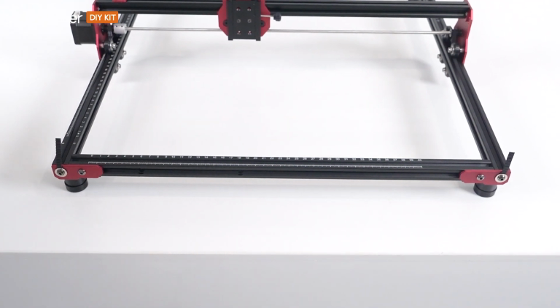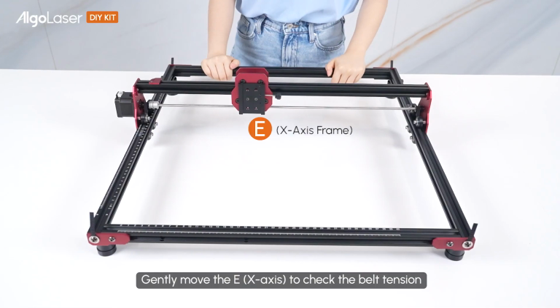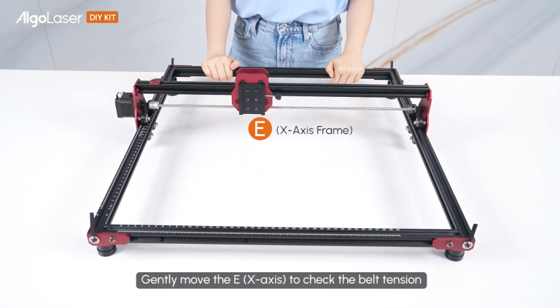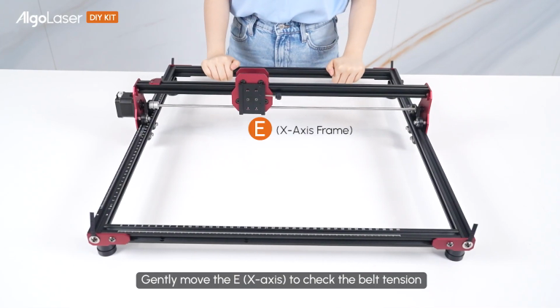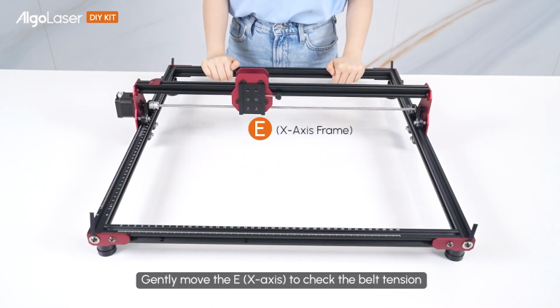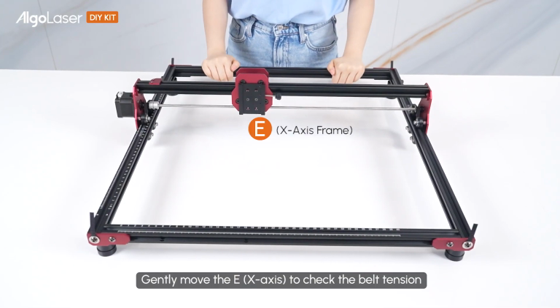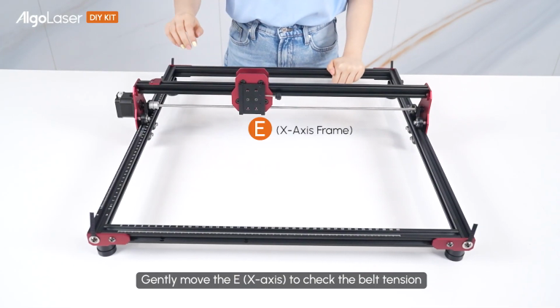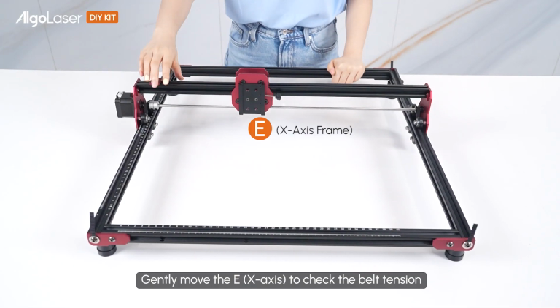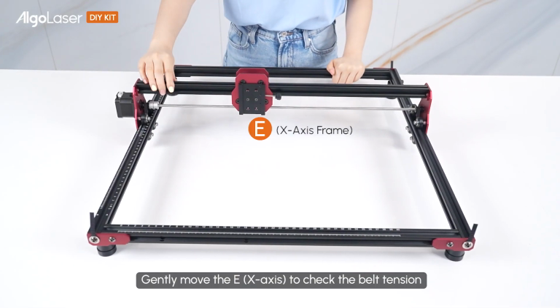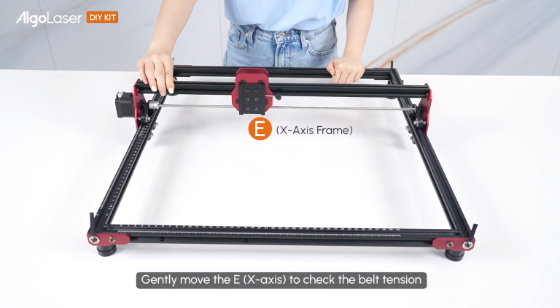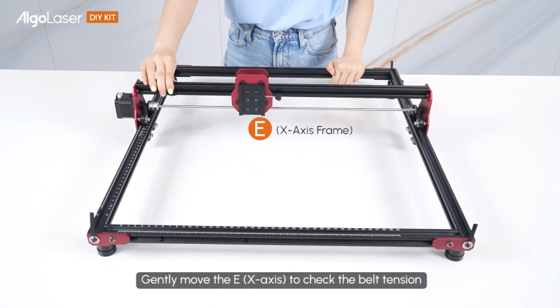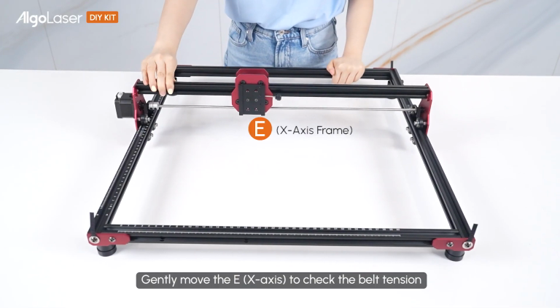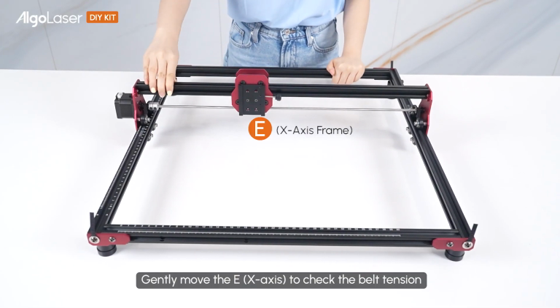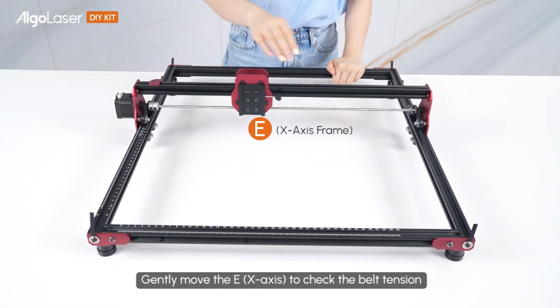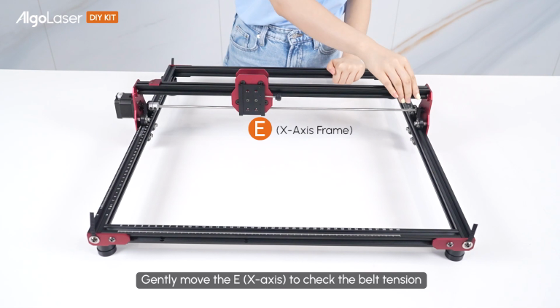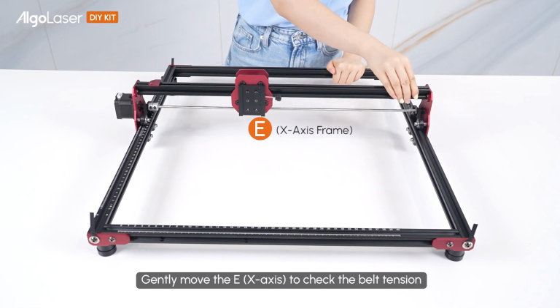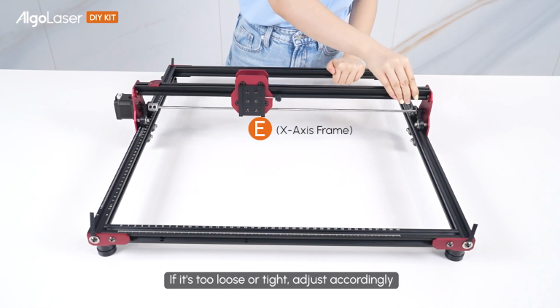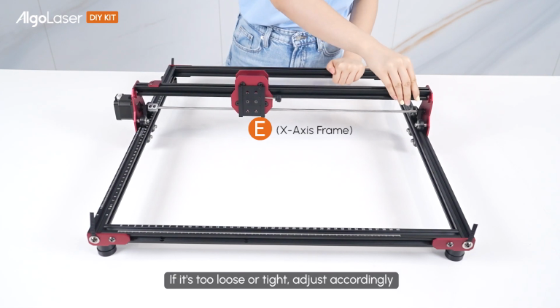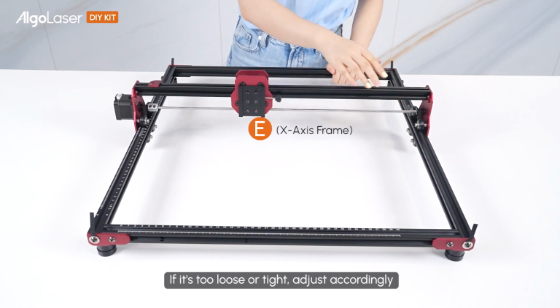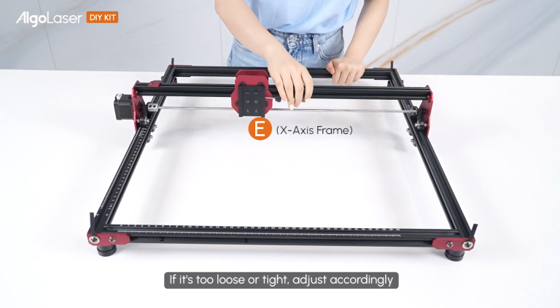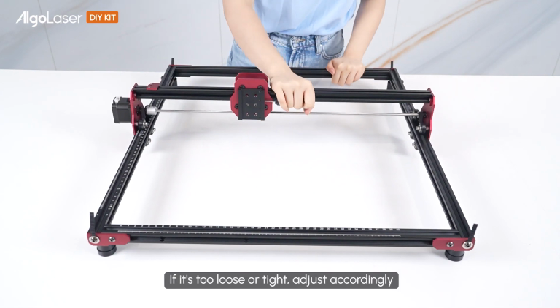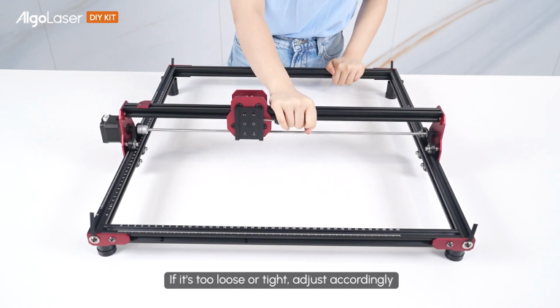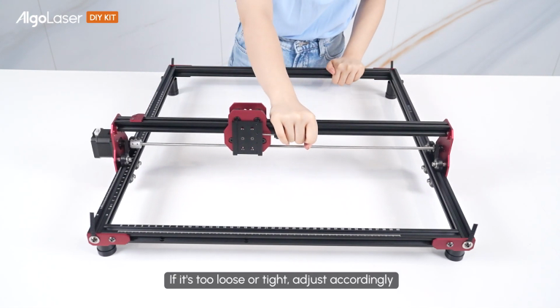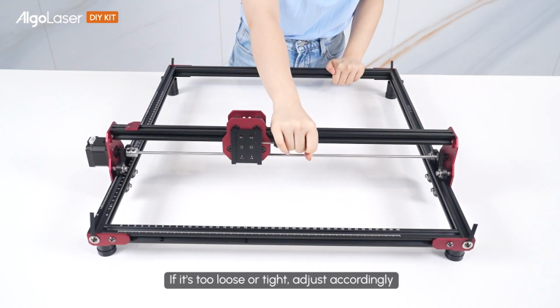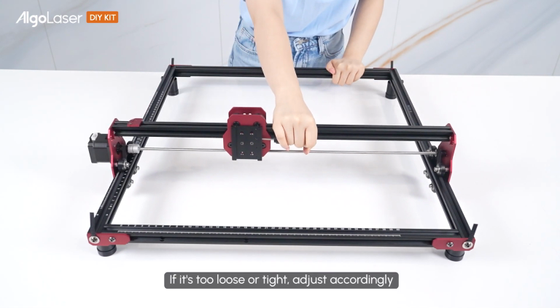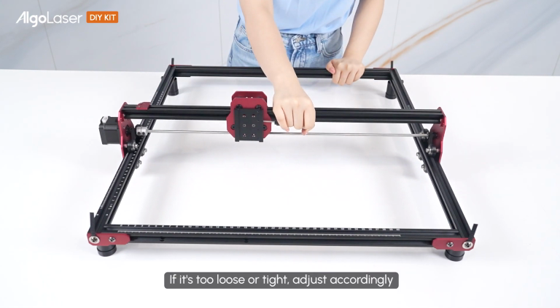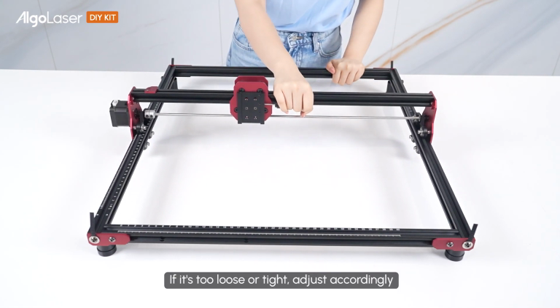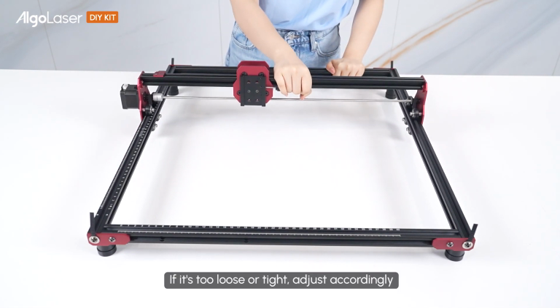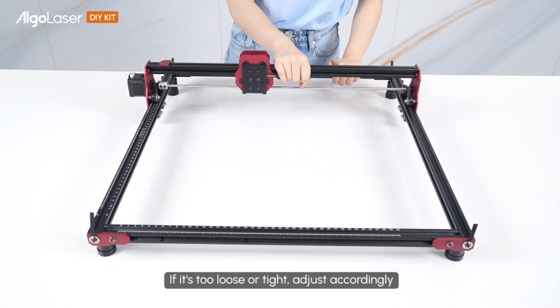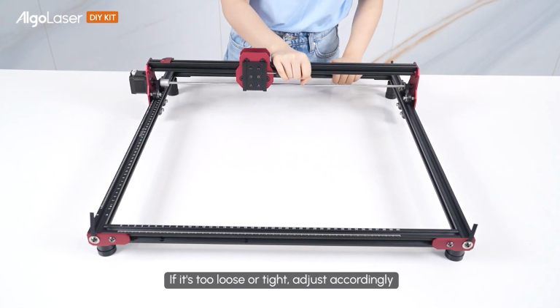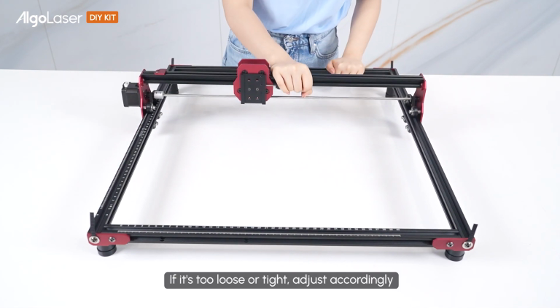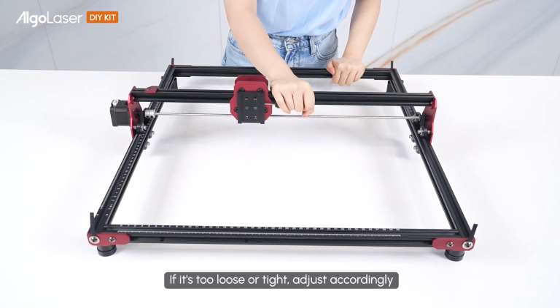Gently move the E to check the belt tension. If it's too loose or tight, adjust accordingly.